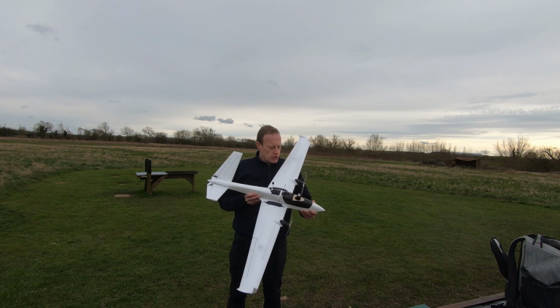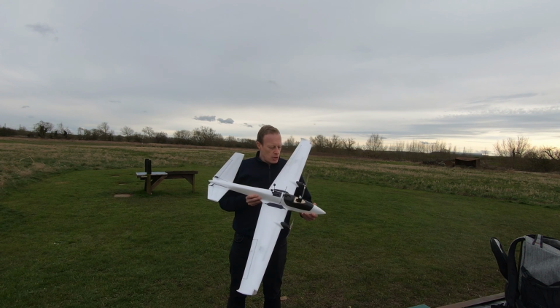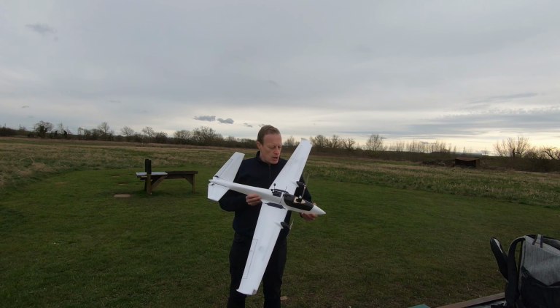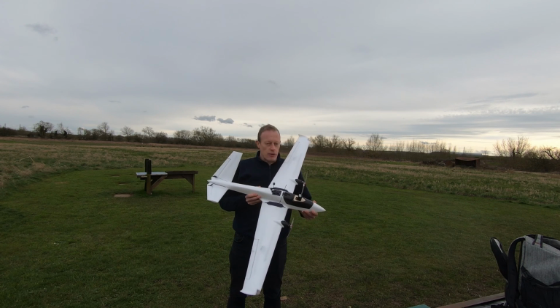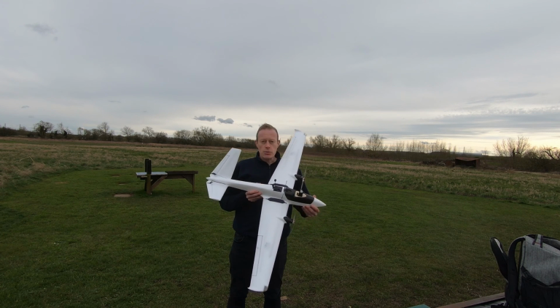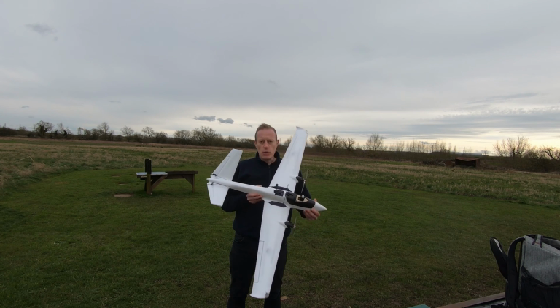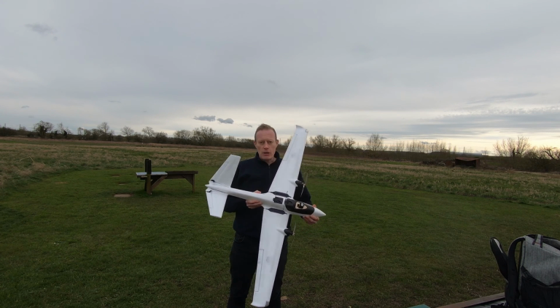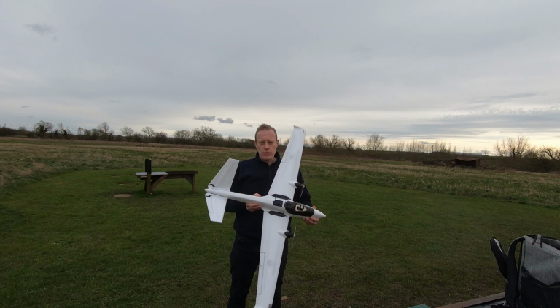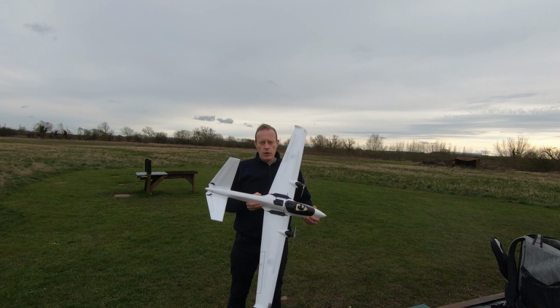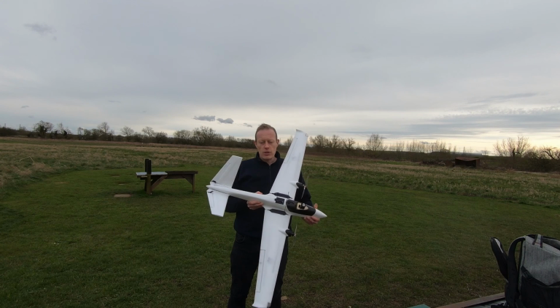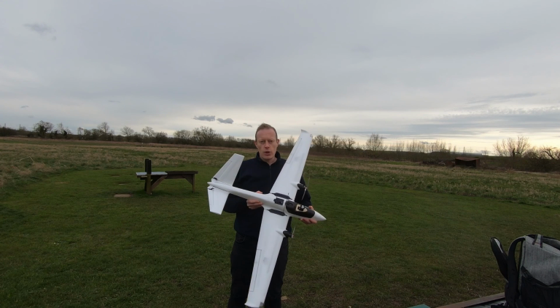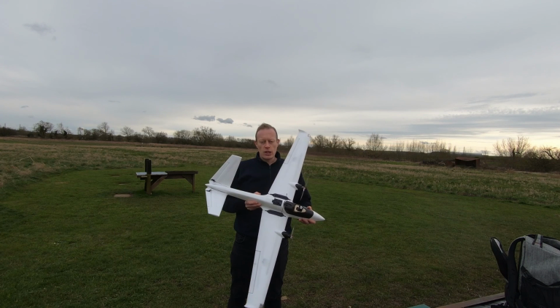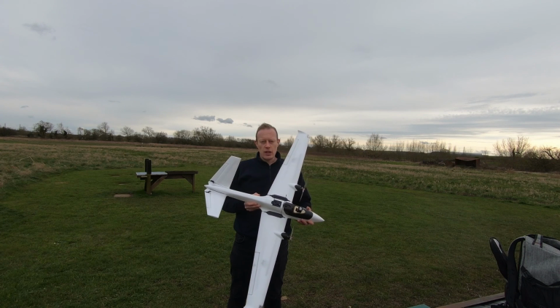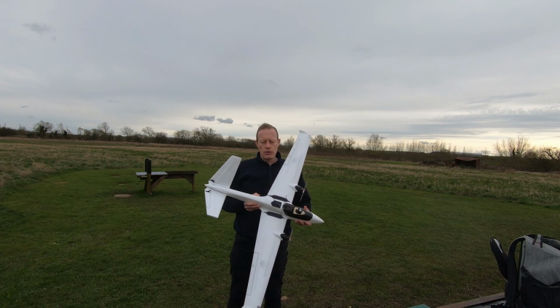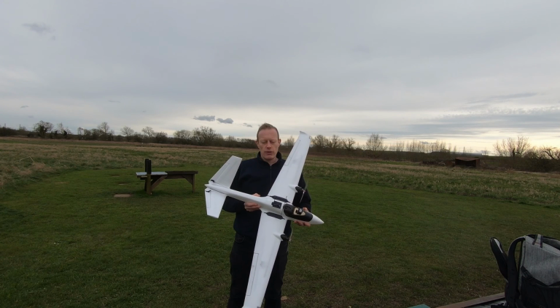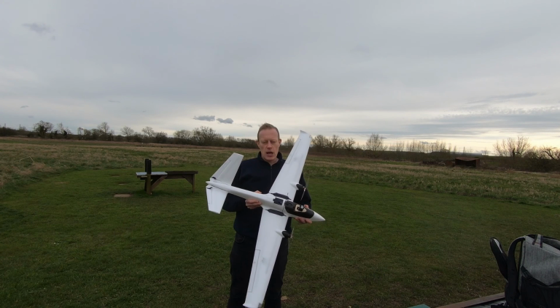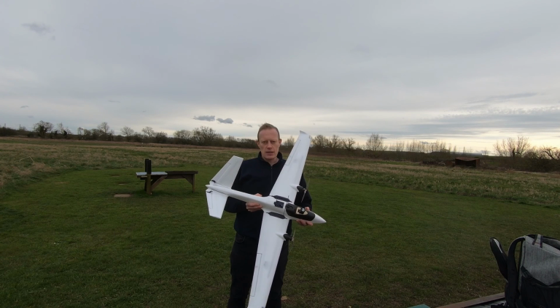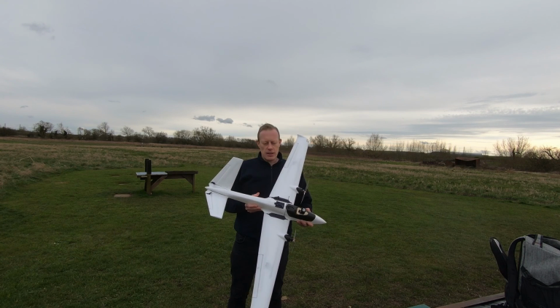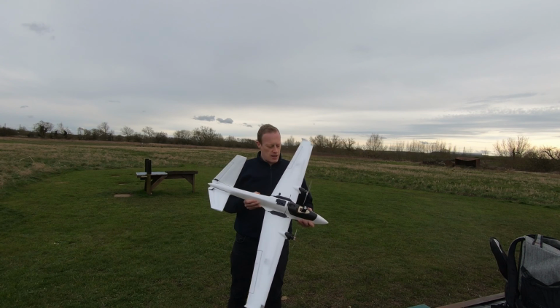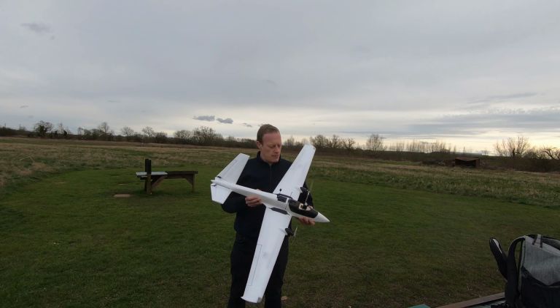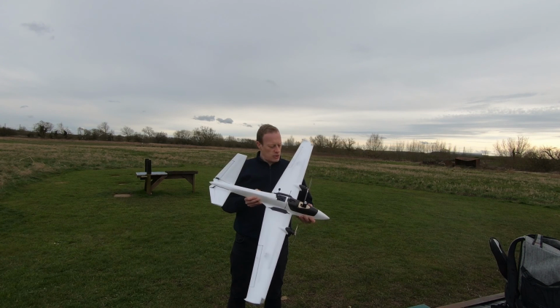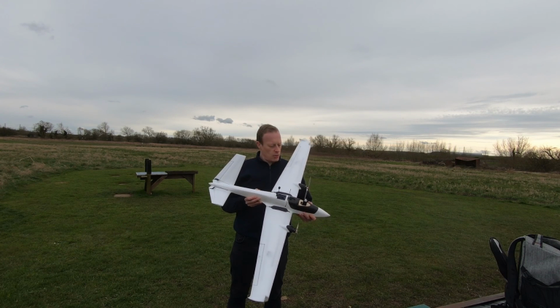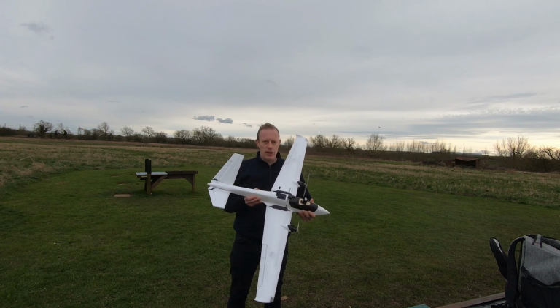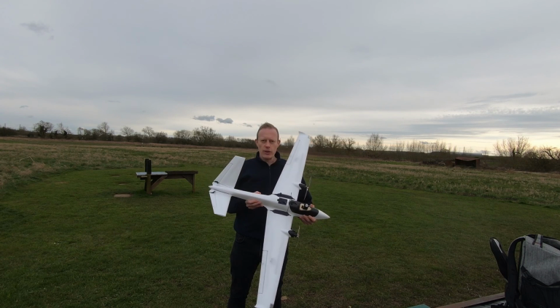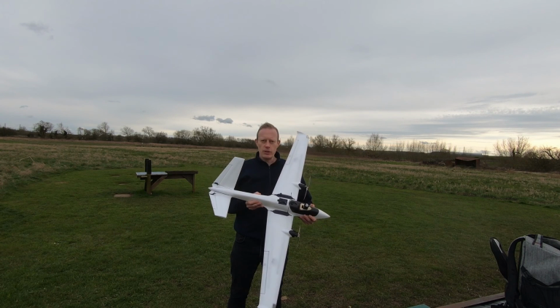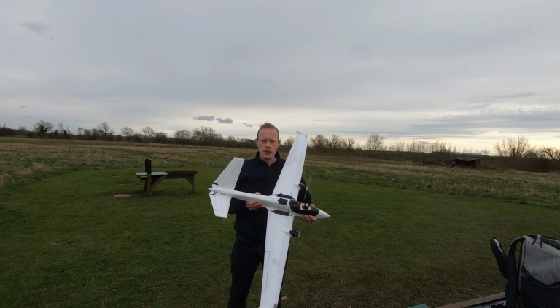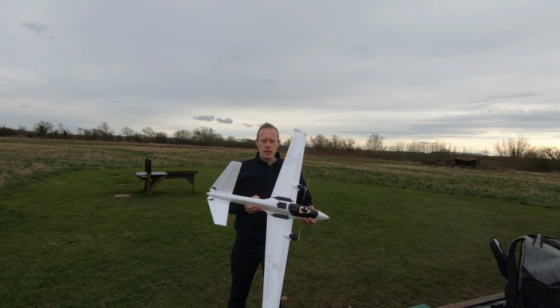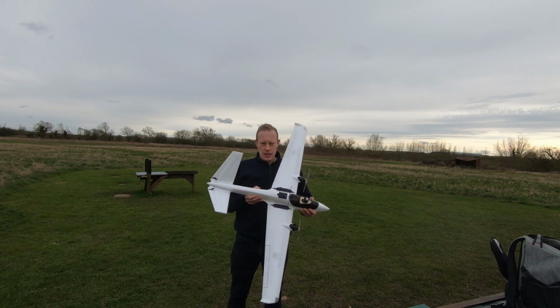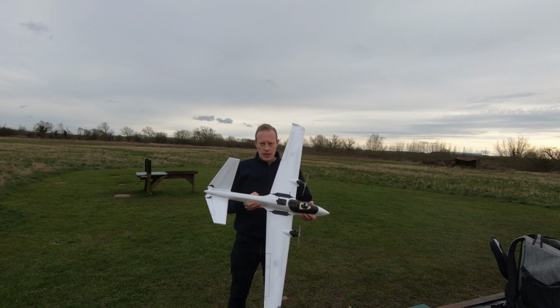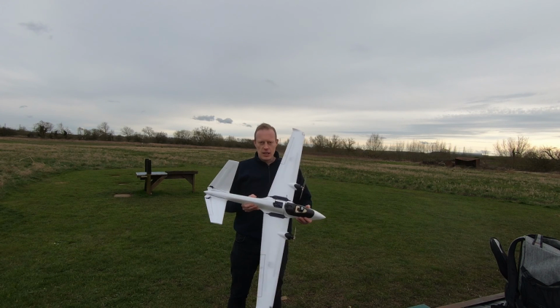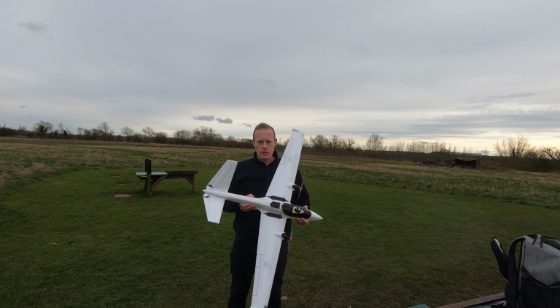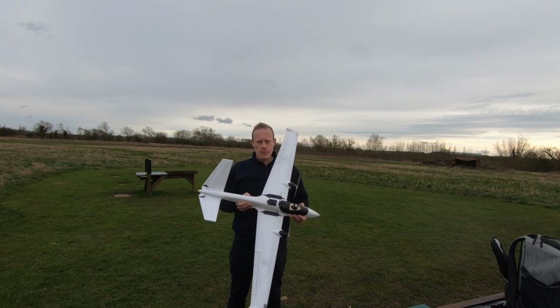So I've got some new batteries for it, so I thought I'd give it another flight. So without further ado, let's get stuck in.